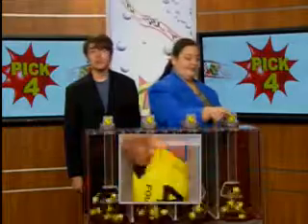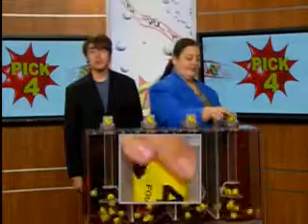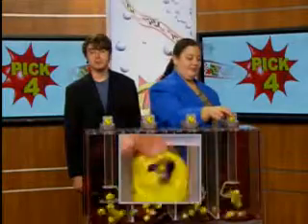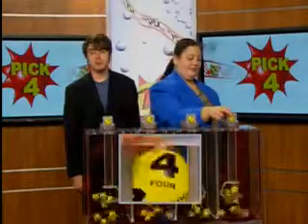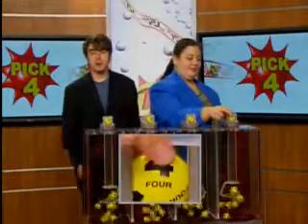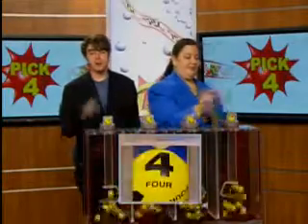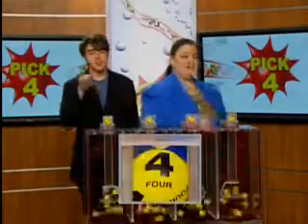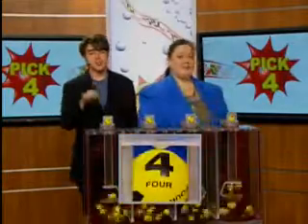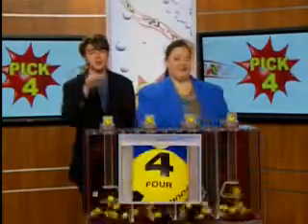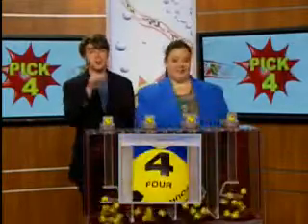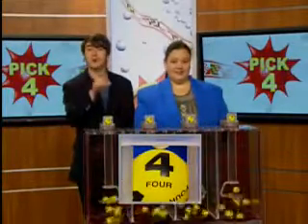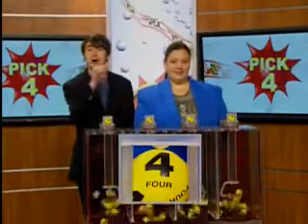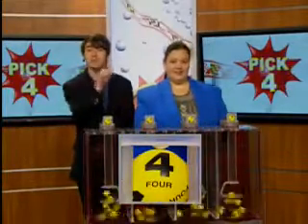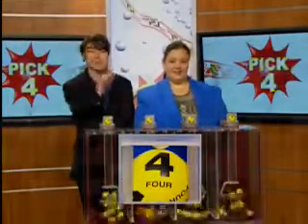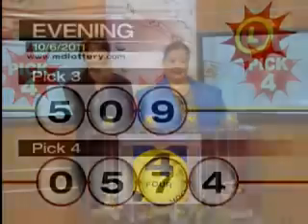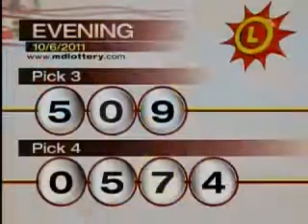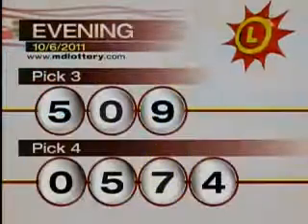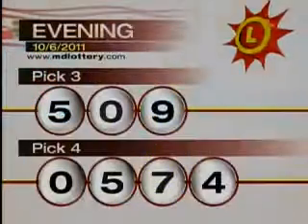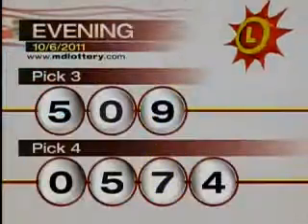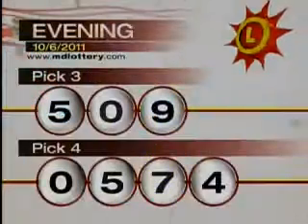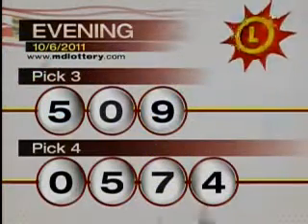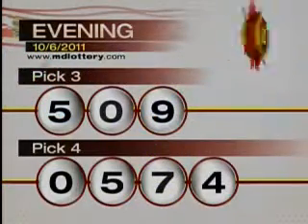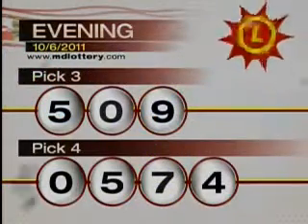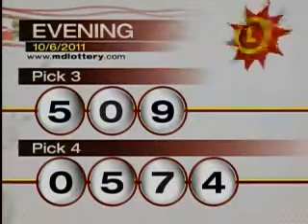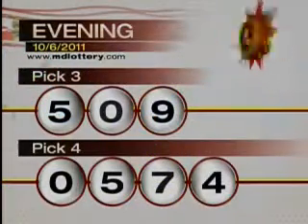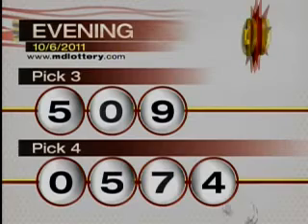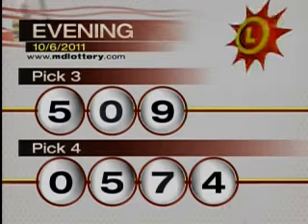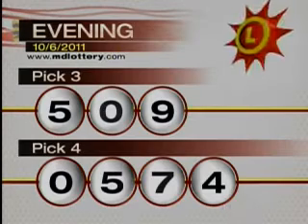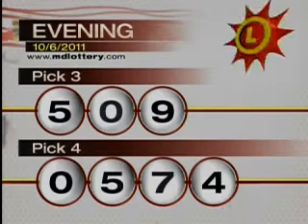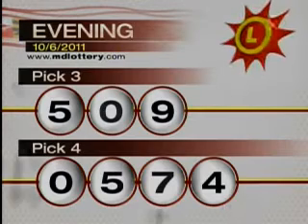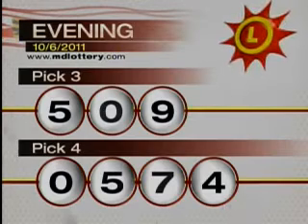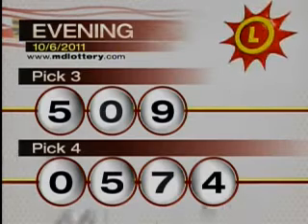That makes your pick four numbers: zero, five, seven, four. The Maryland Lottery, let yourself play.